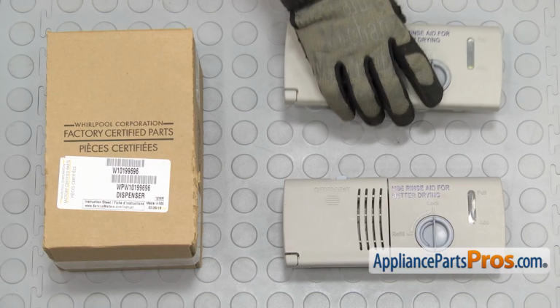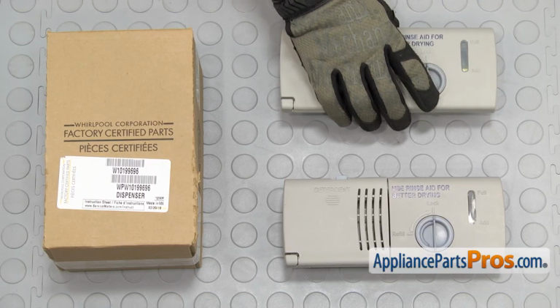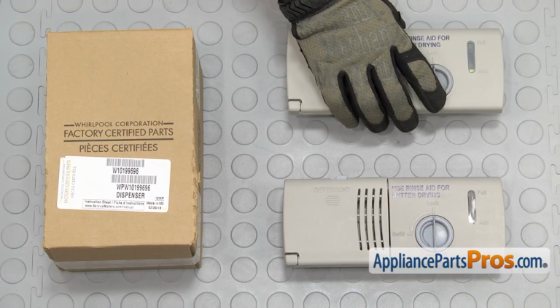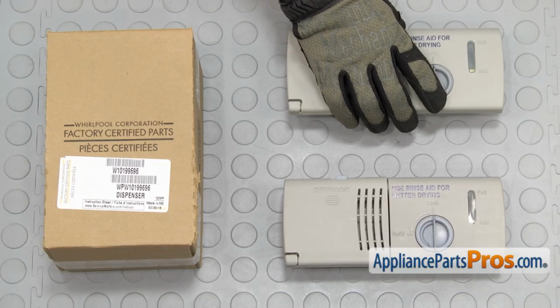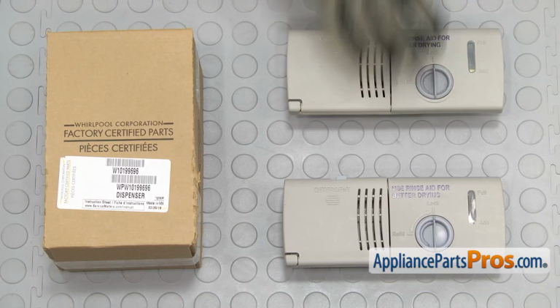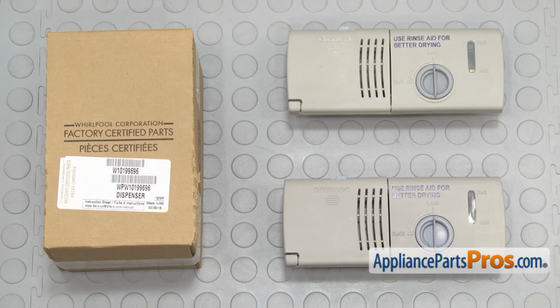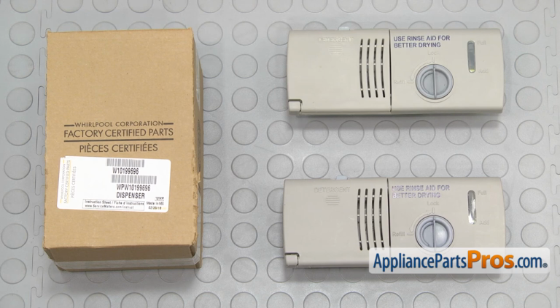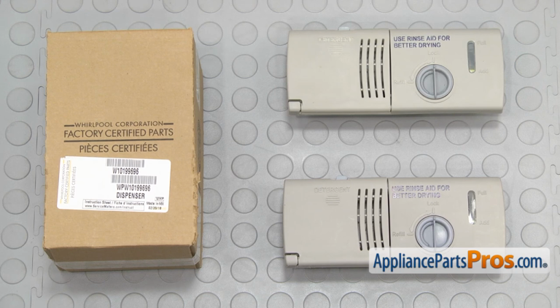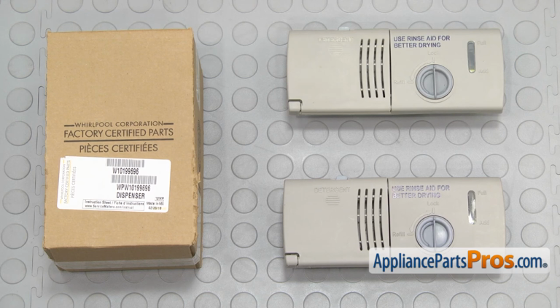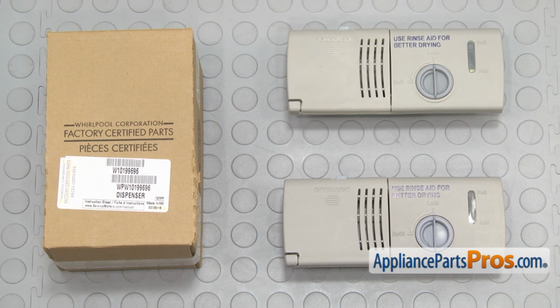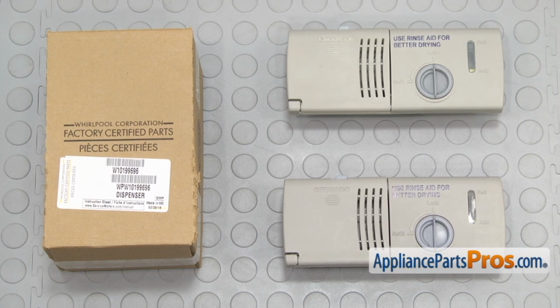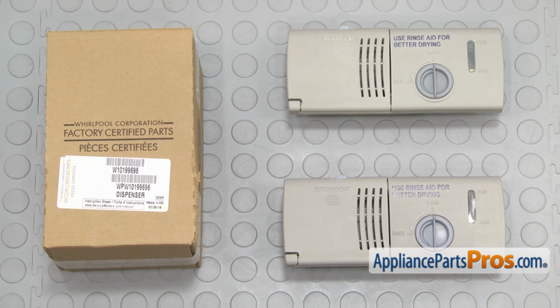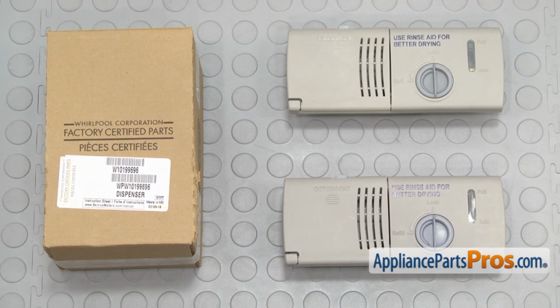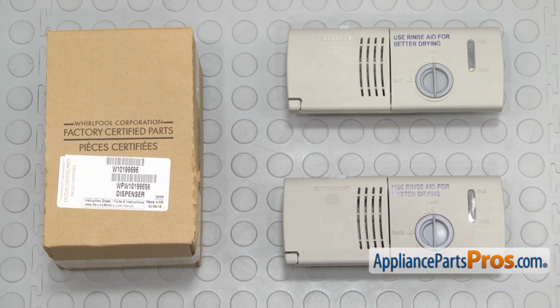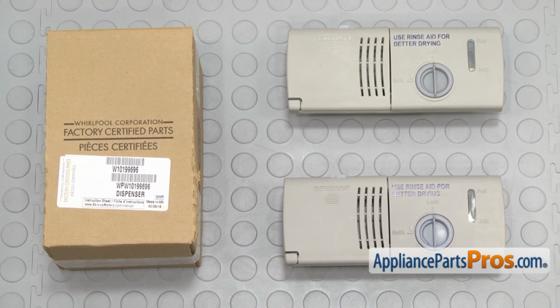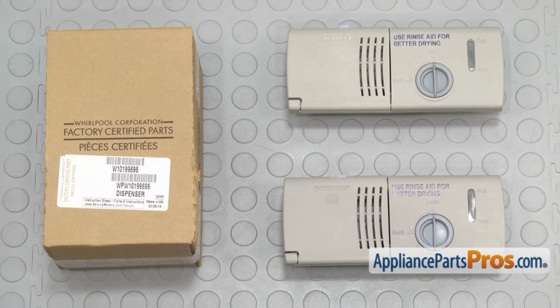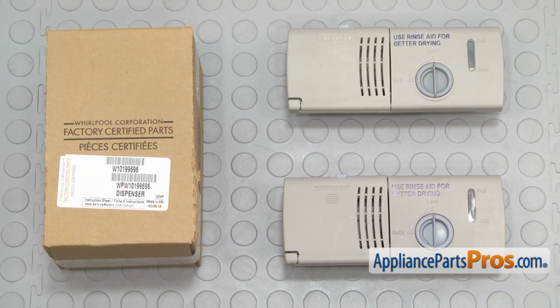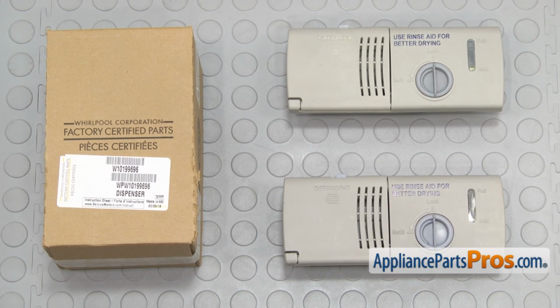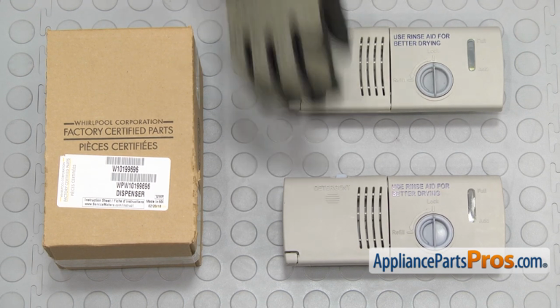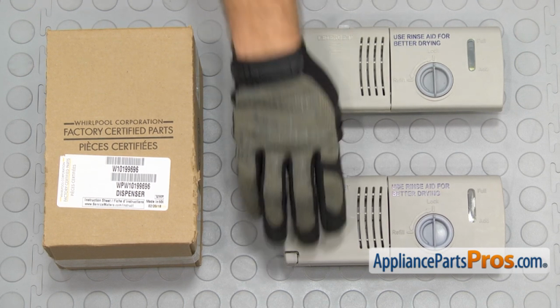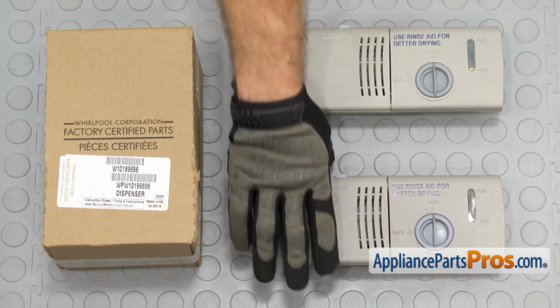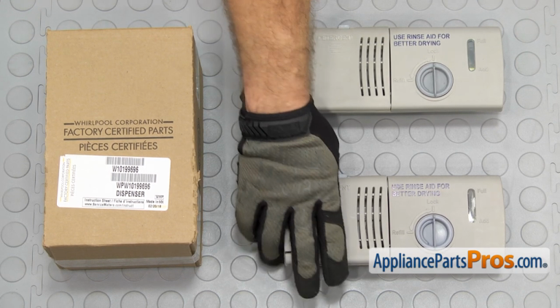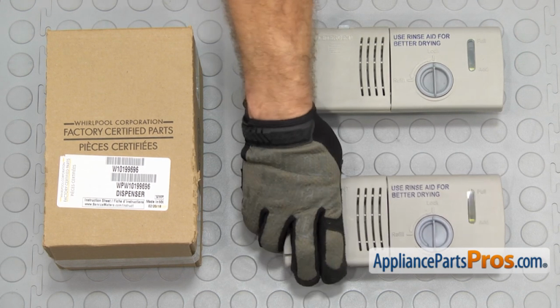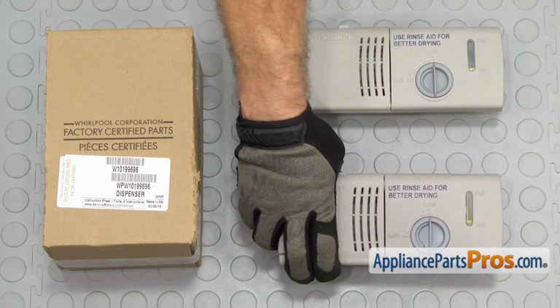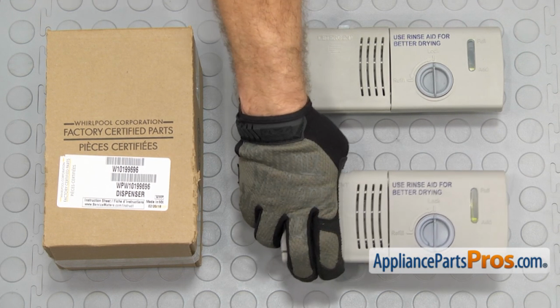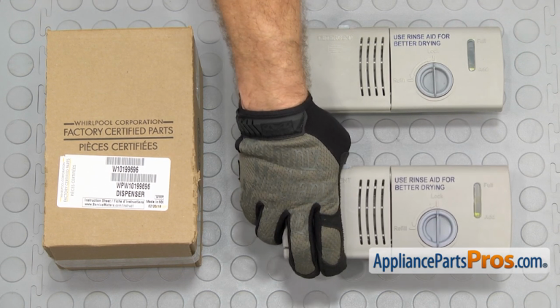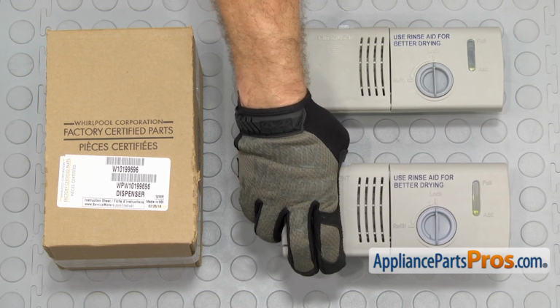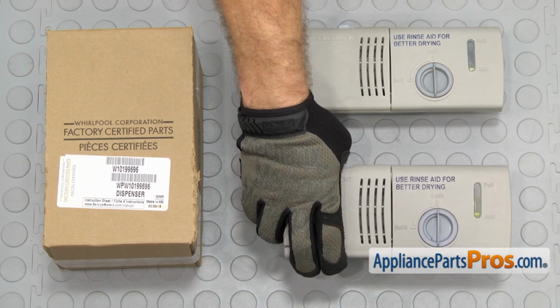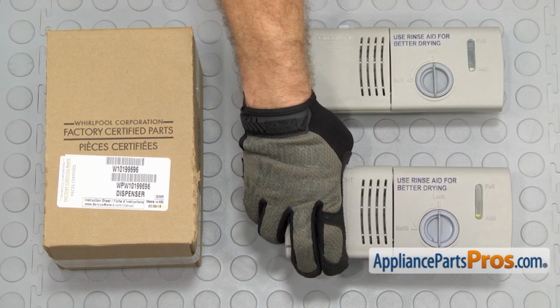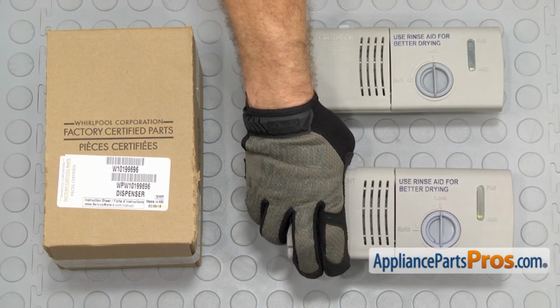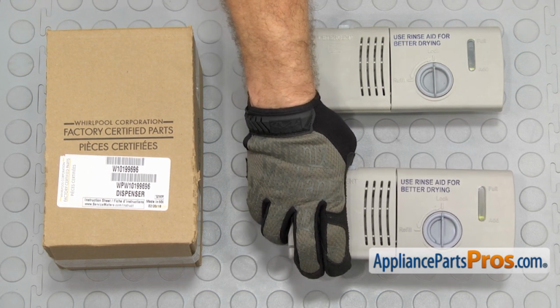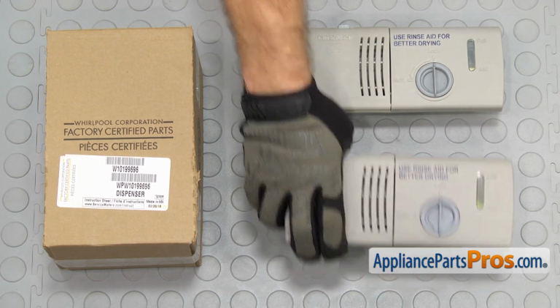Here's the old dispenser assembly next to the new one. If you already have one of these, great. If not, you can get it at AppliancePartsPros.com.